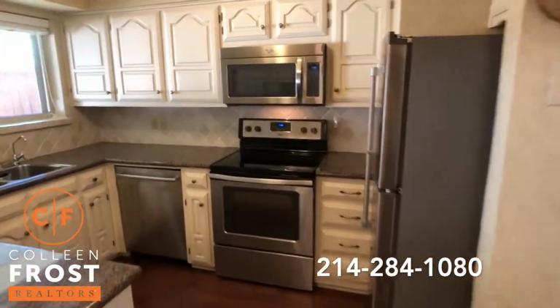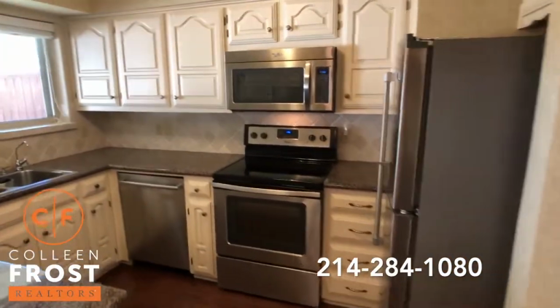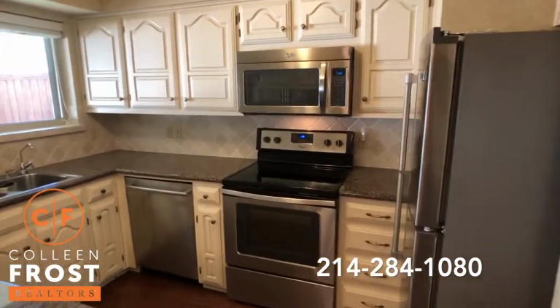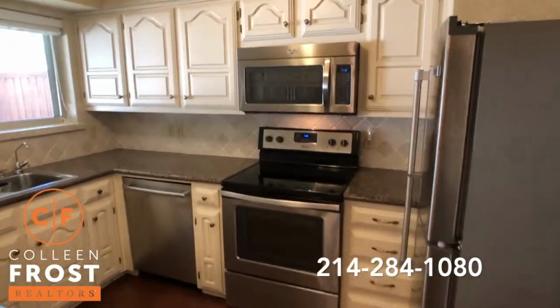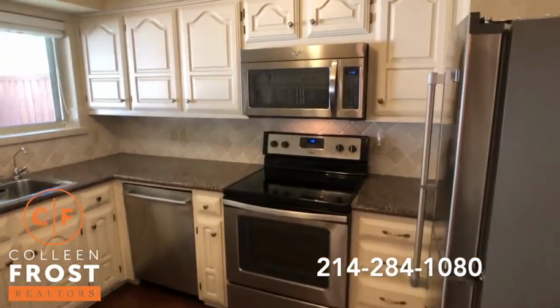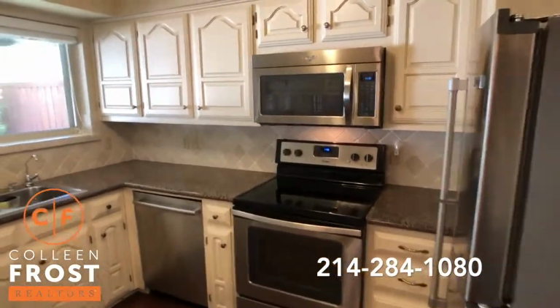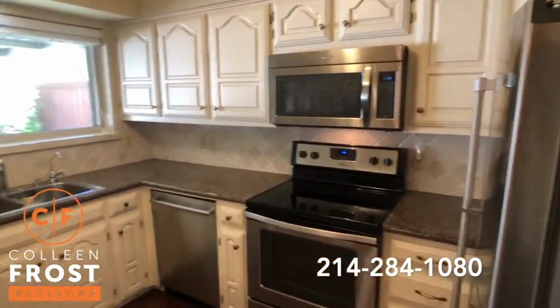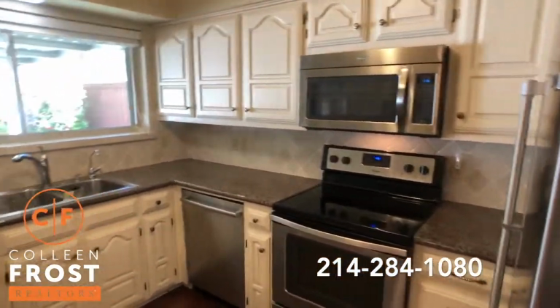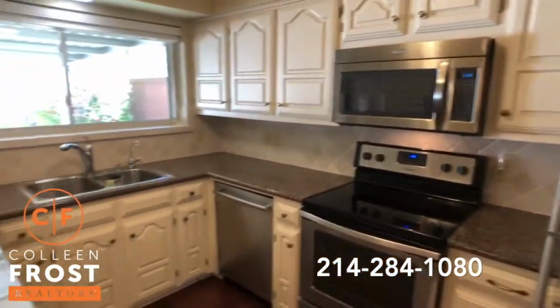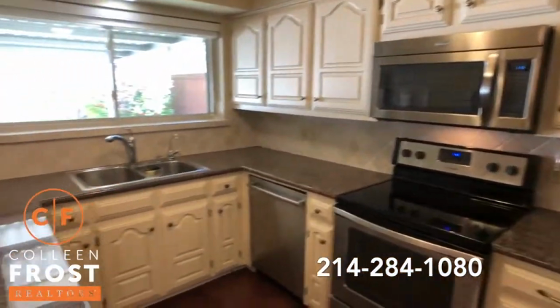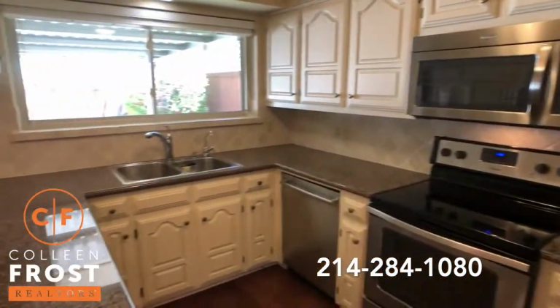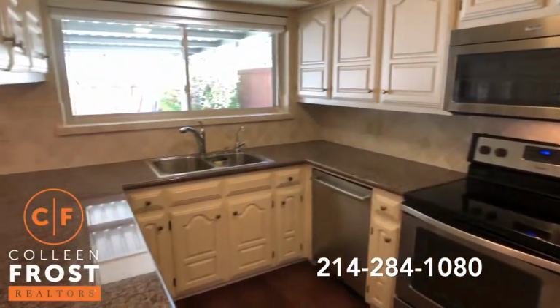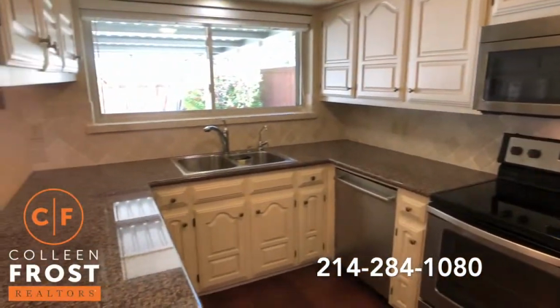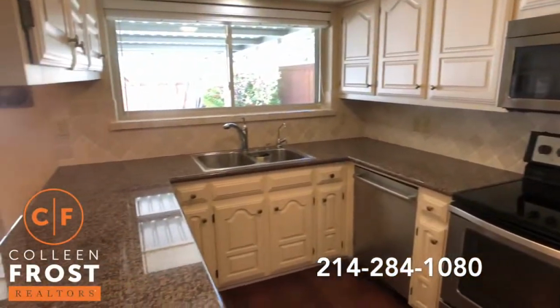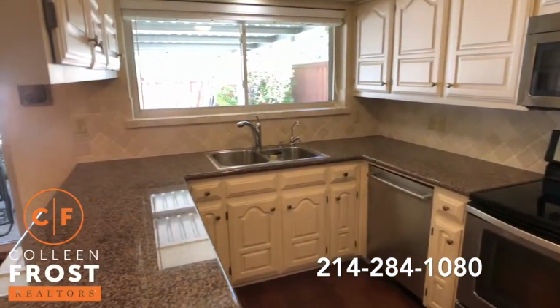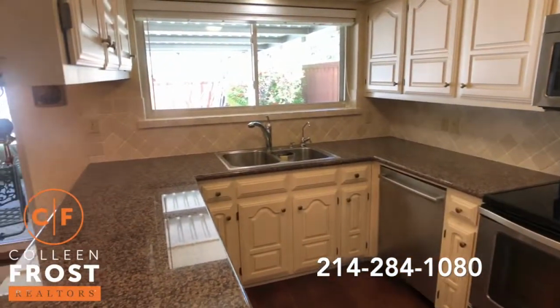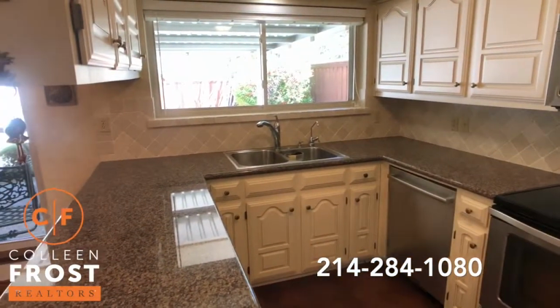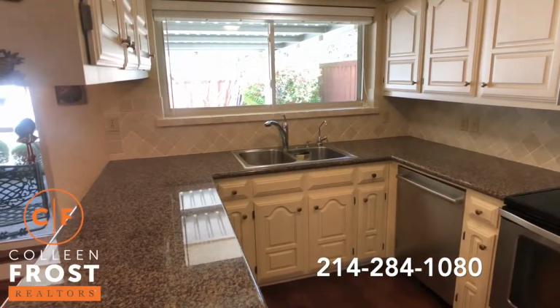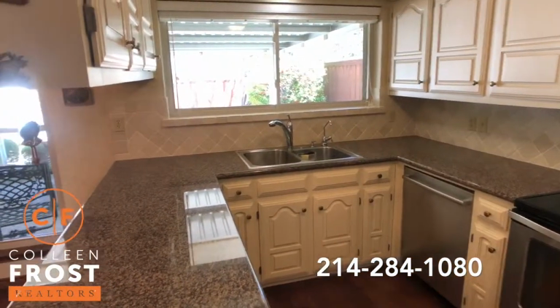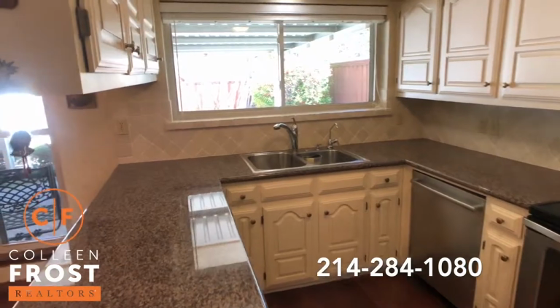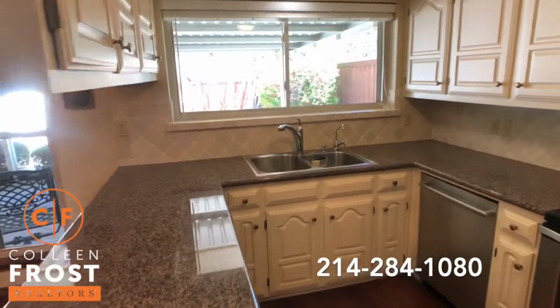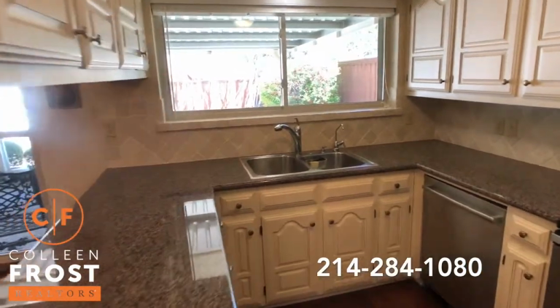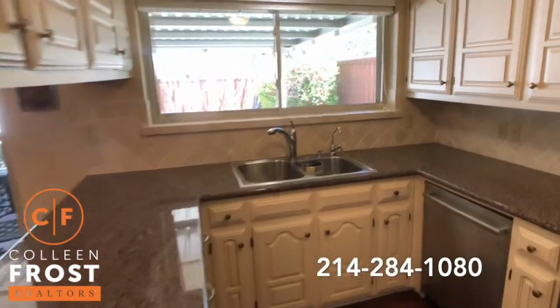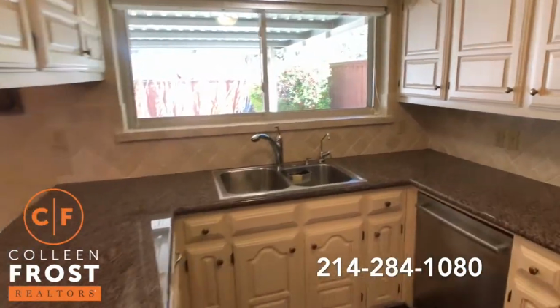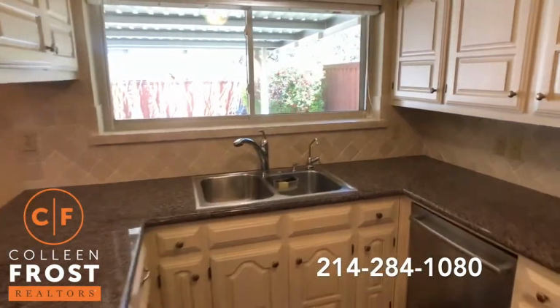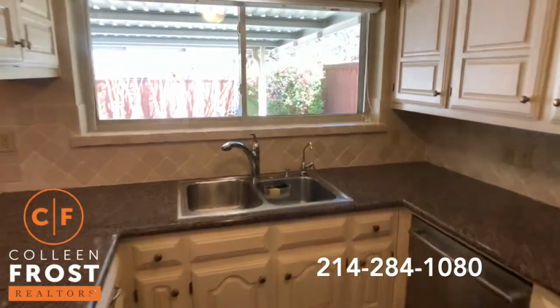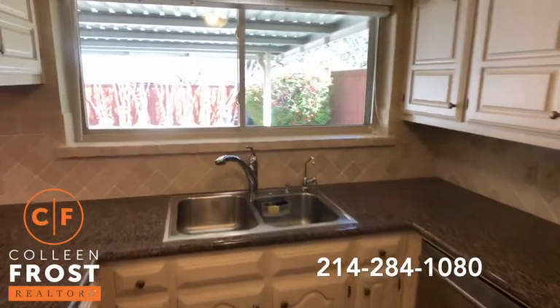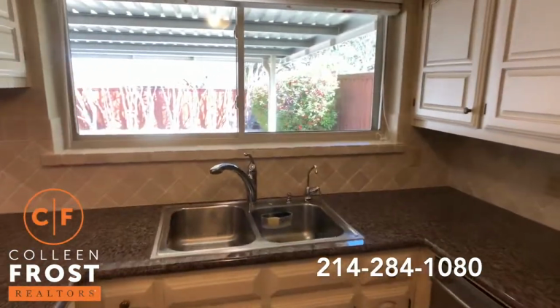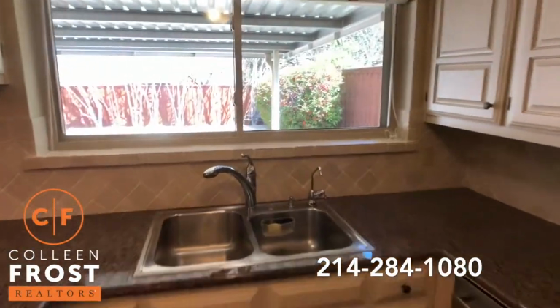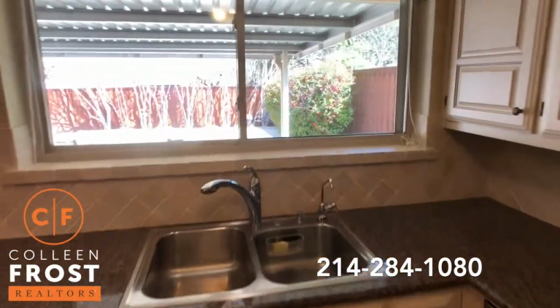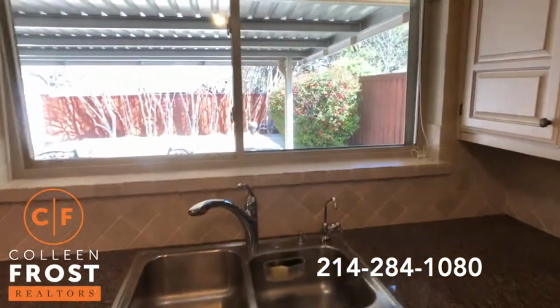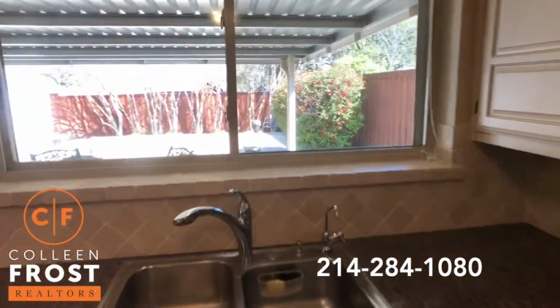Beautiful kitchen with stainless steel appliances and granite countertops. Look at your view to your backyard.